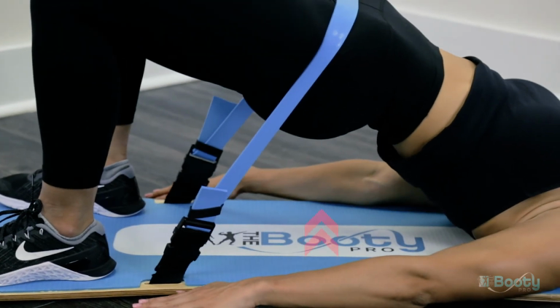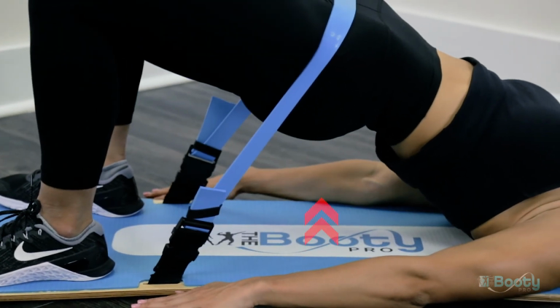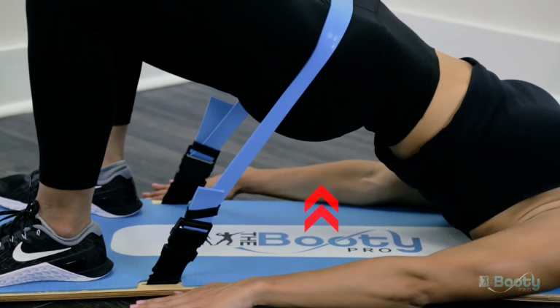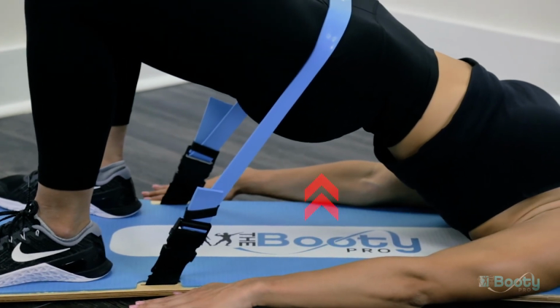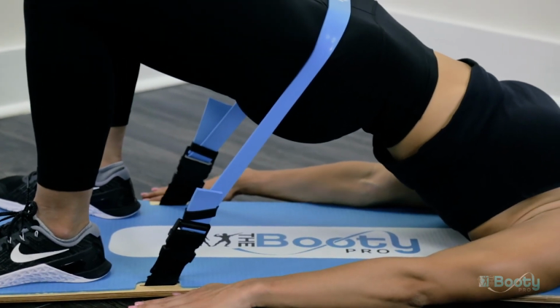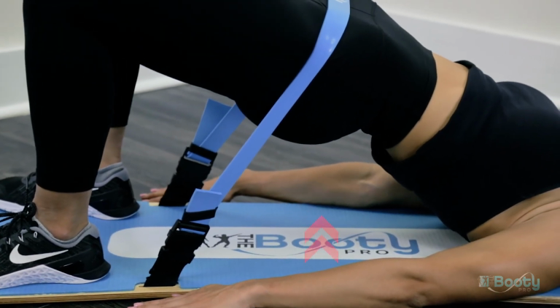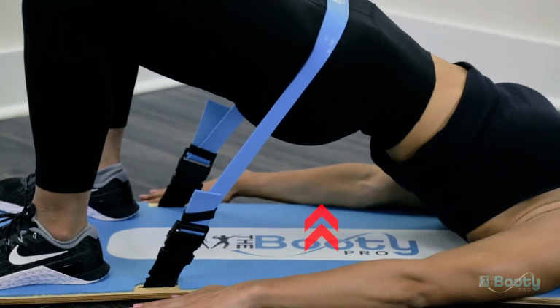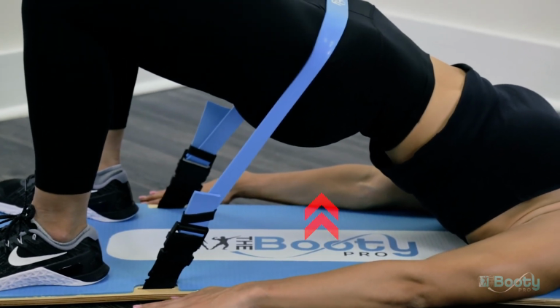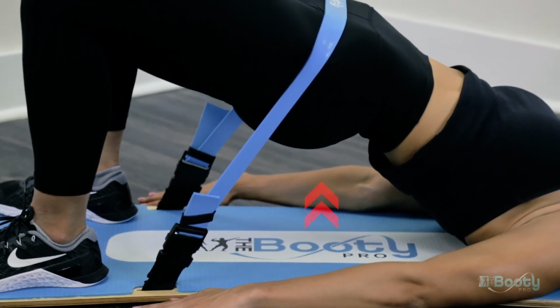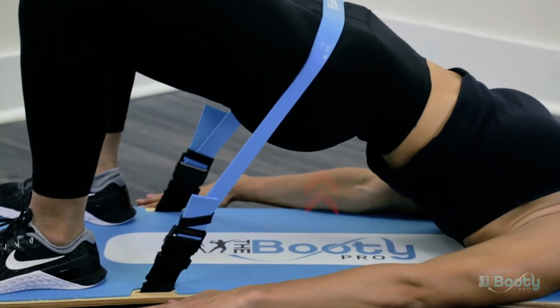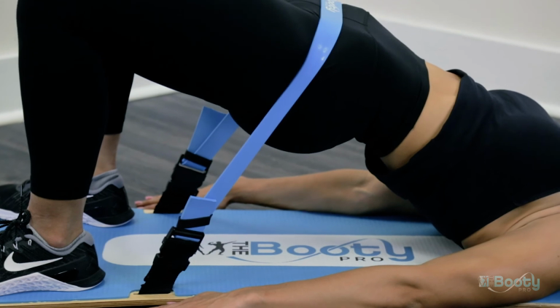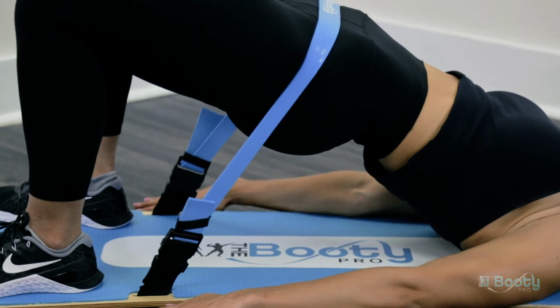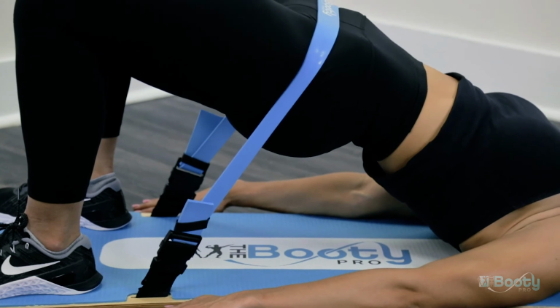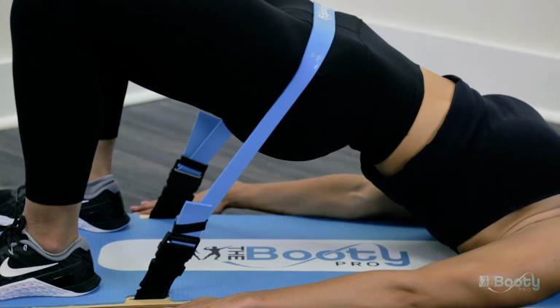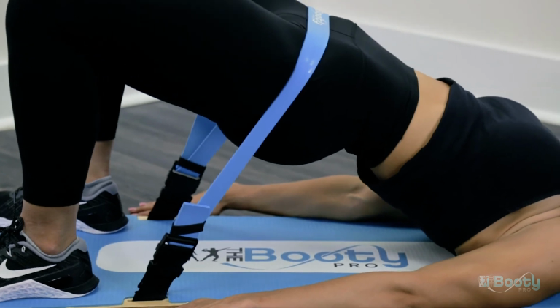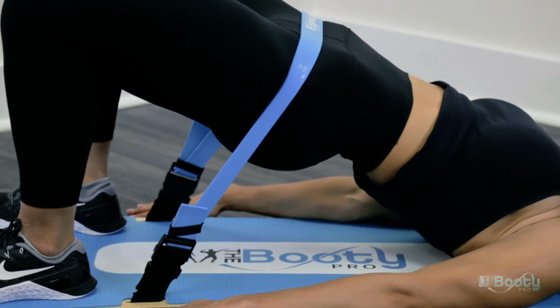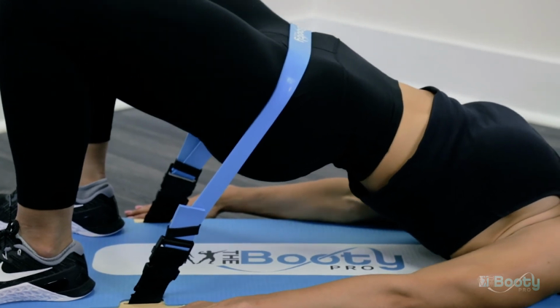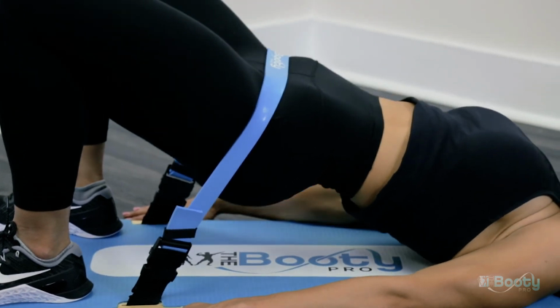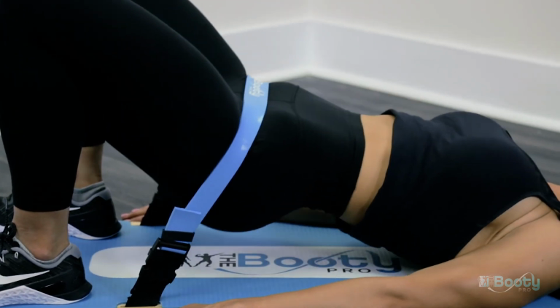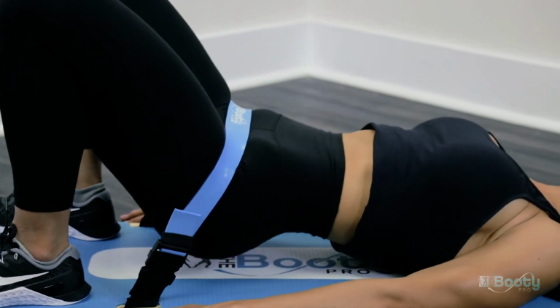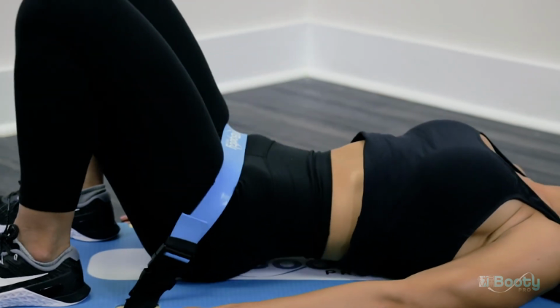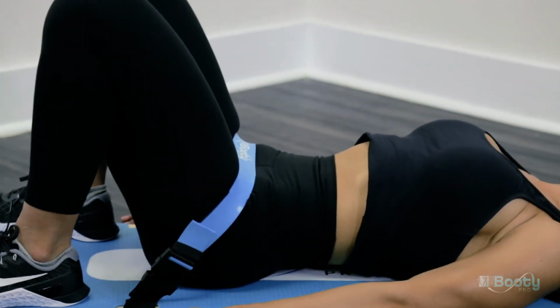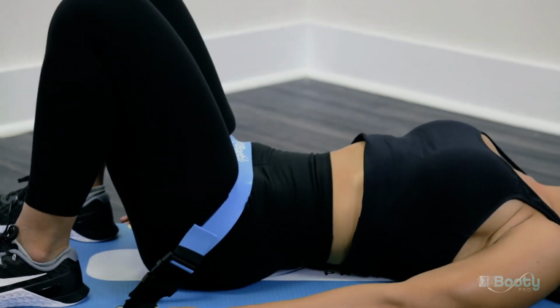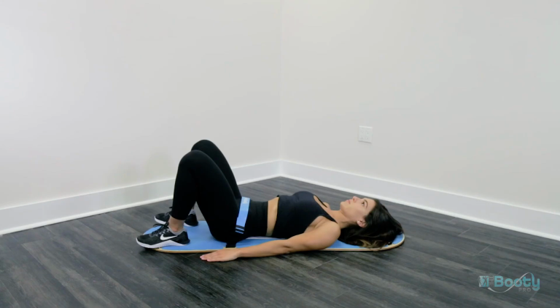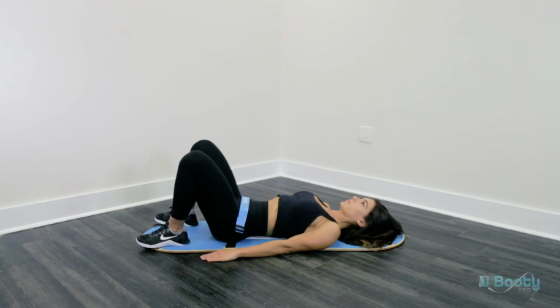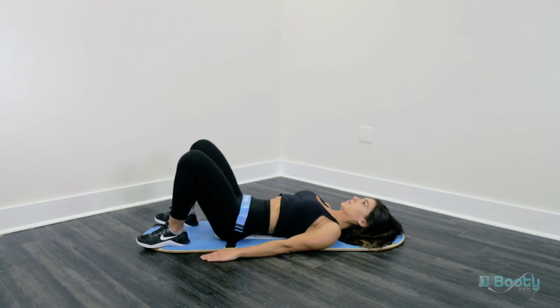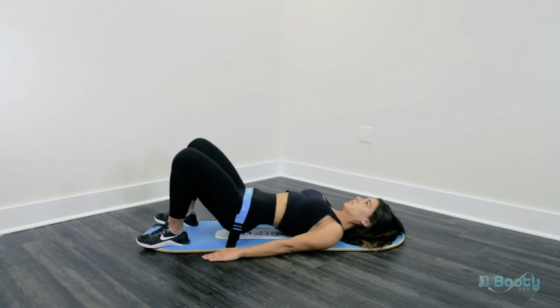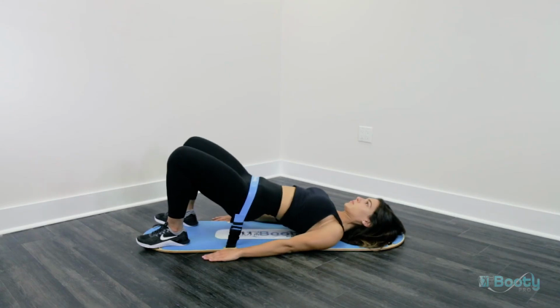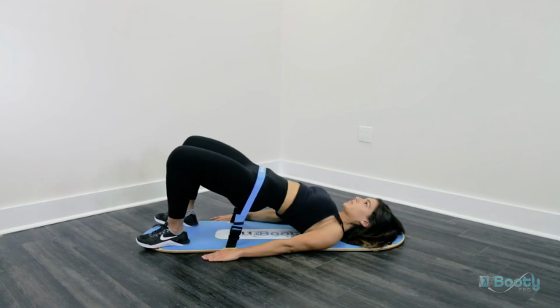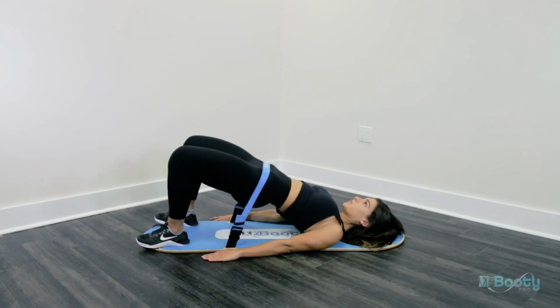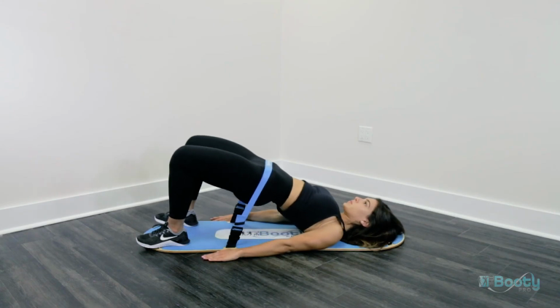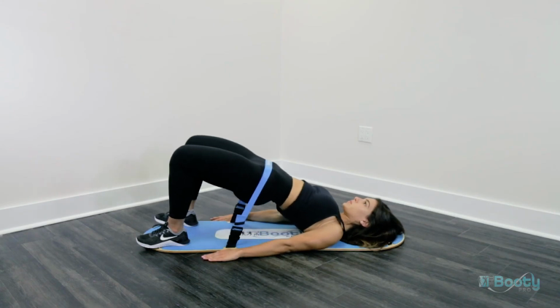And remember, do not touch the buckles with your hand while performing this activity. That could disengage the buckles and cause harm.